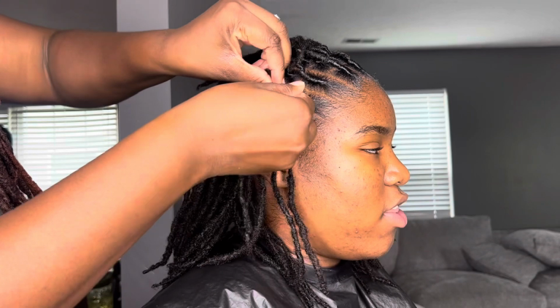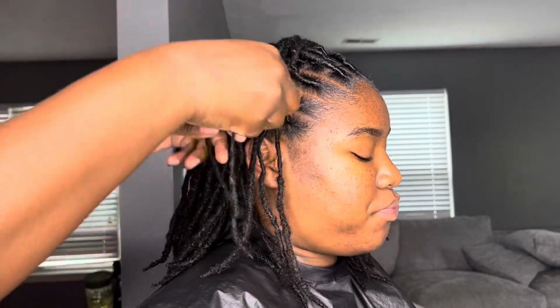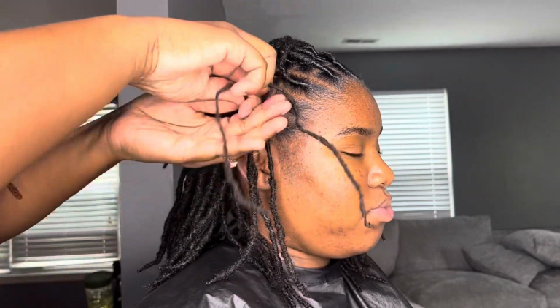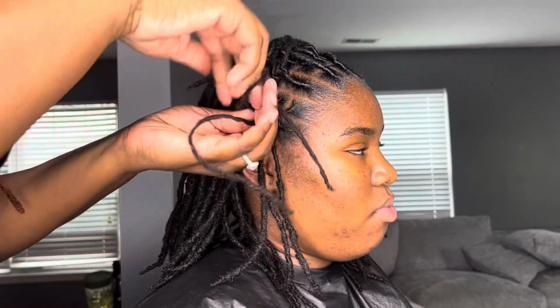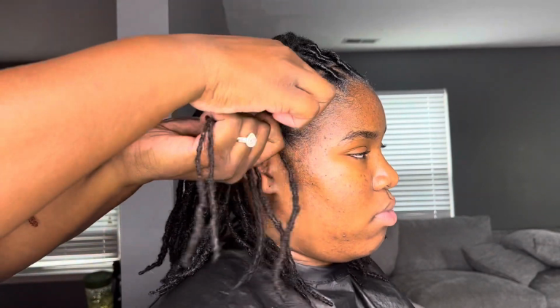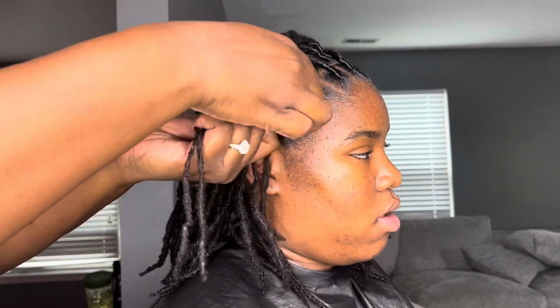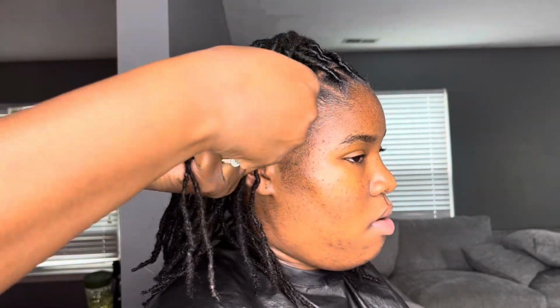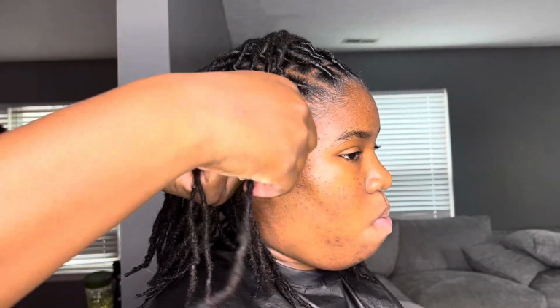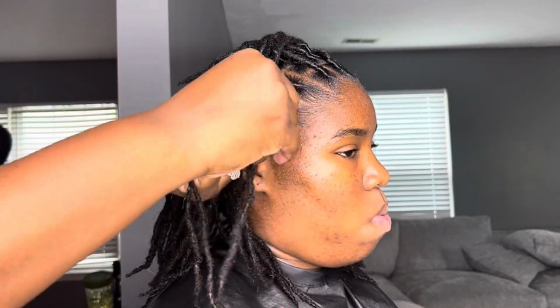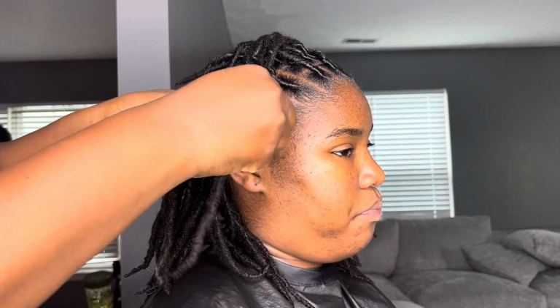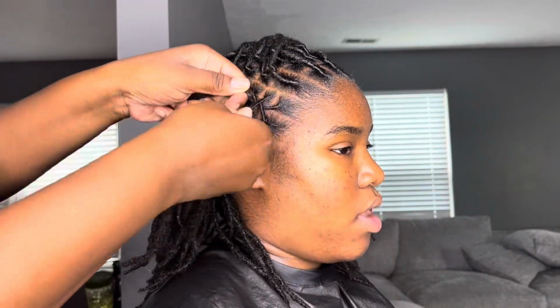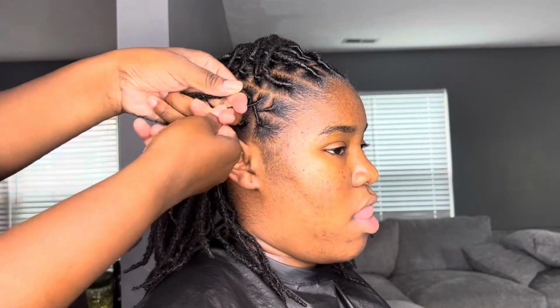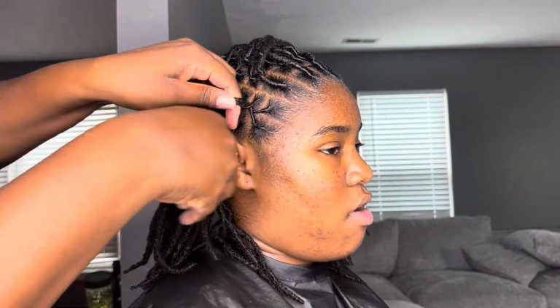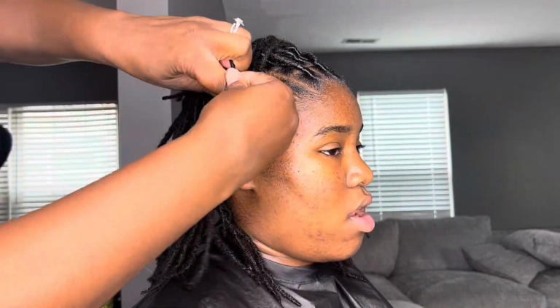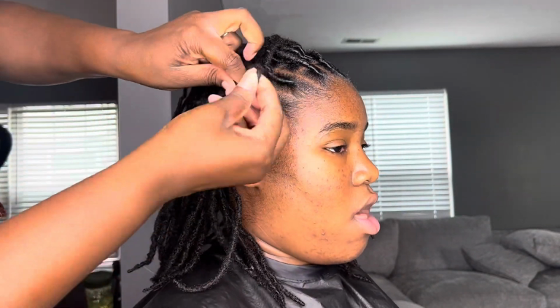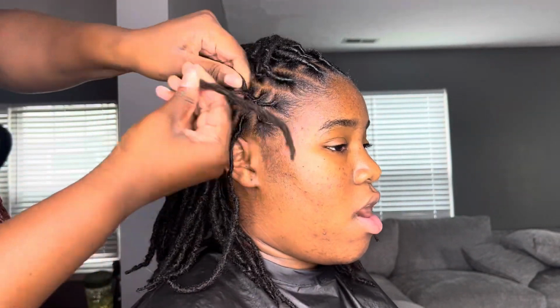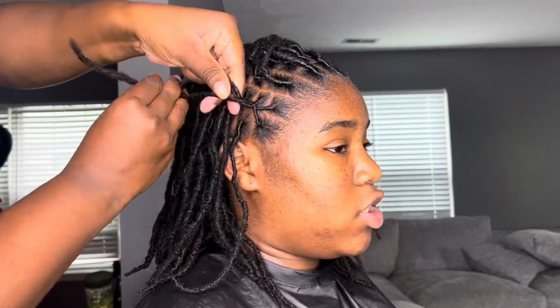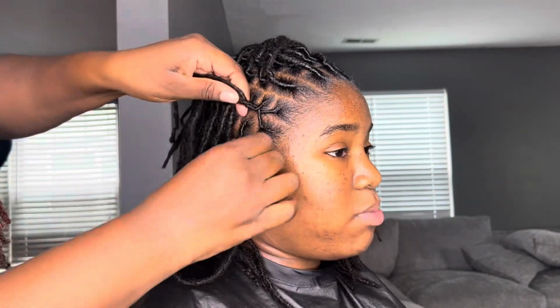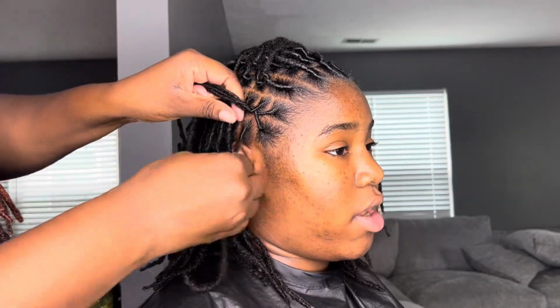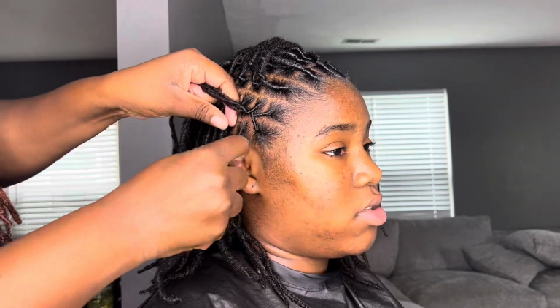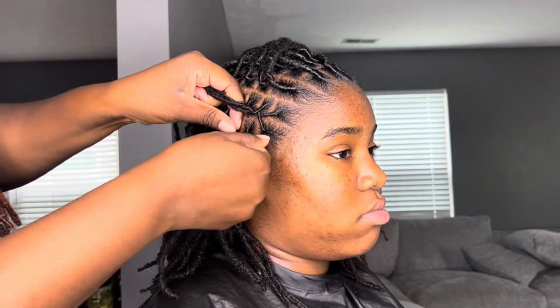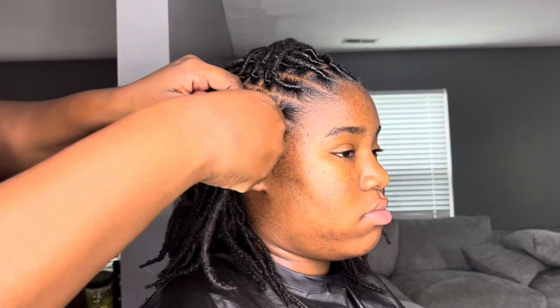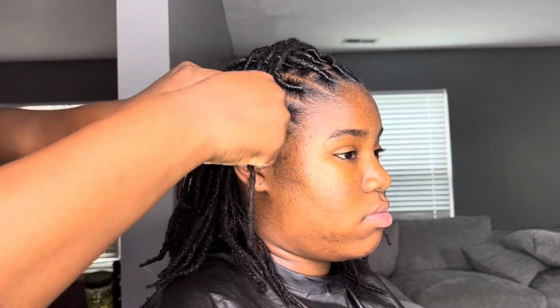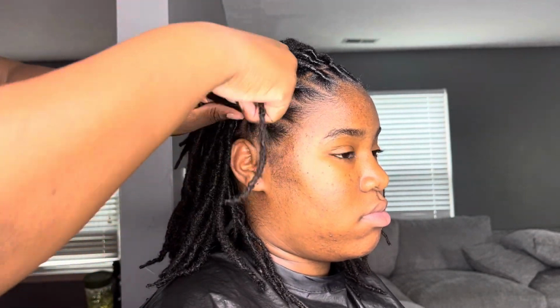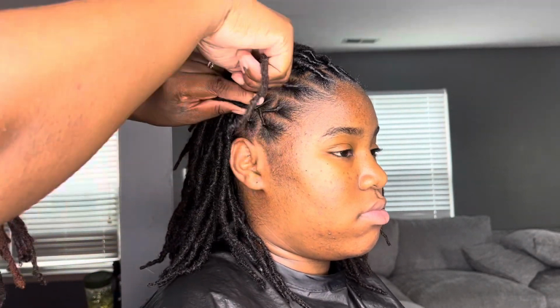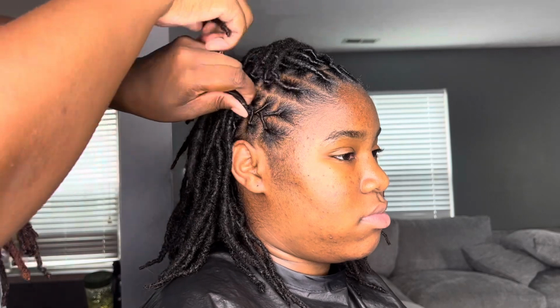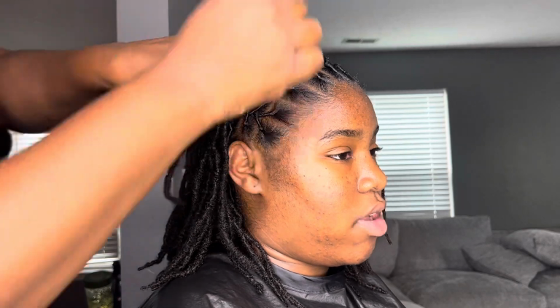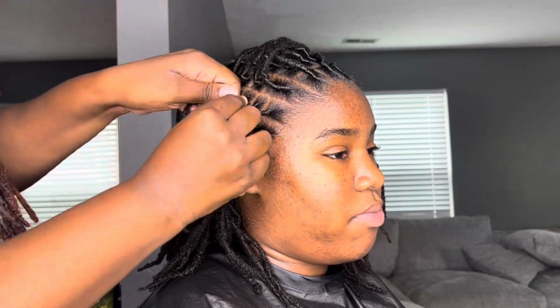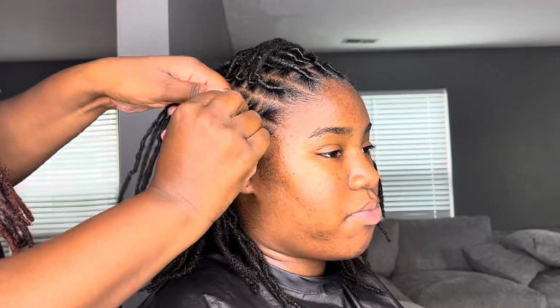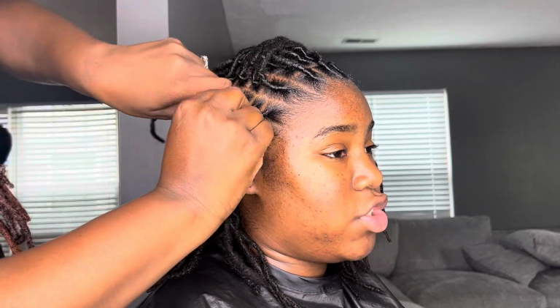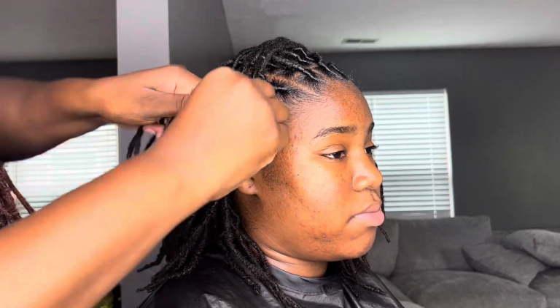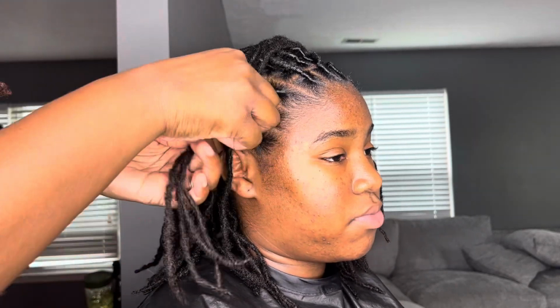So next, I'm just going to do some barrel rolls in the front and they will turn into bantu knots at the end.